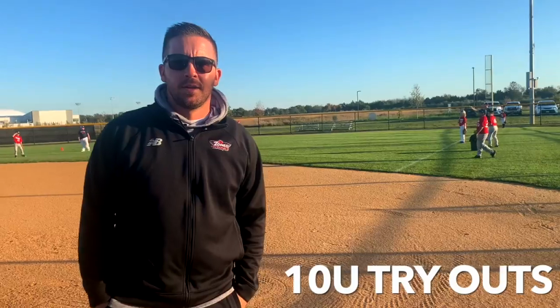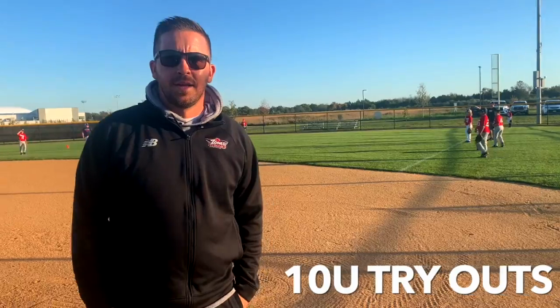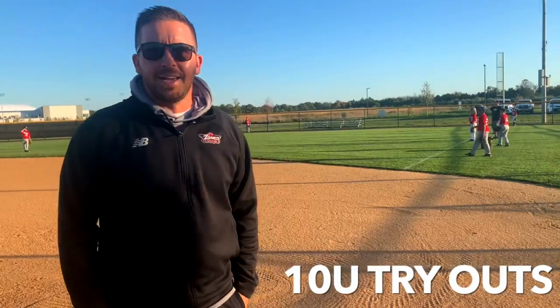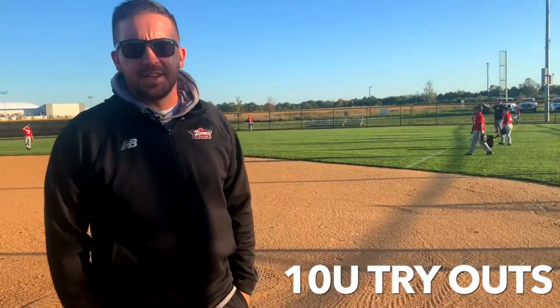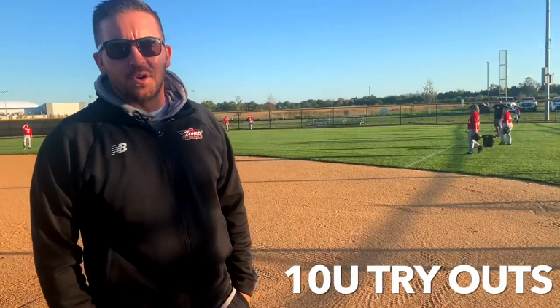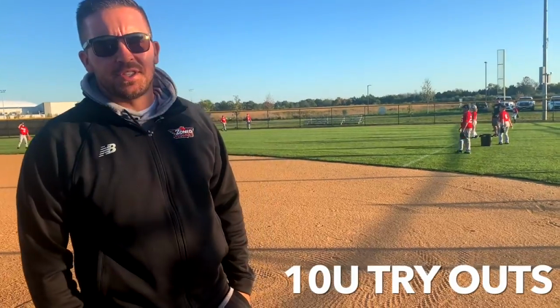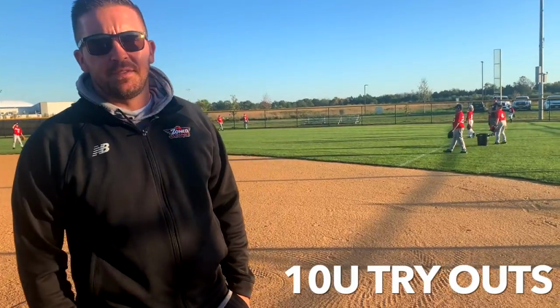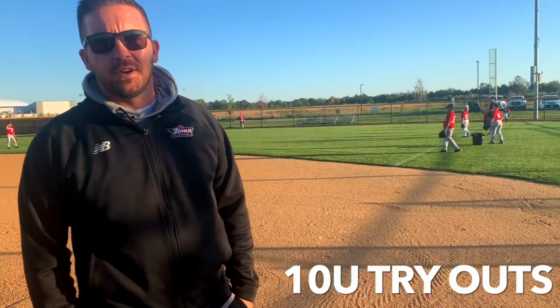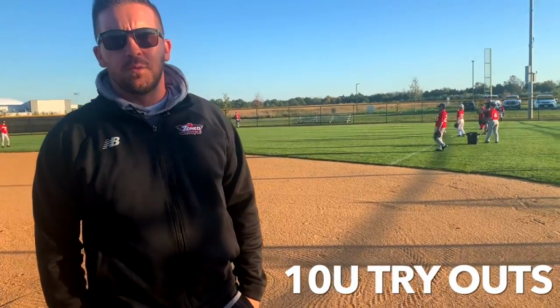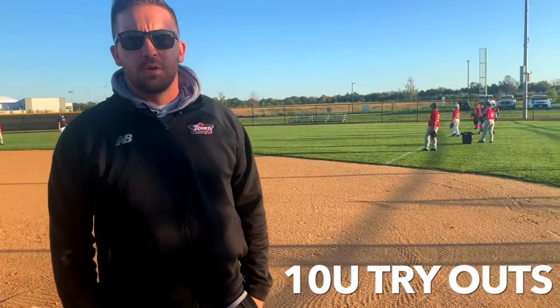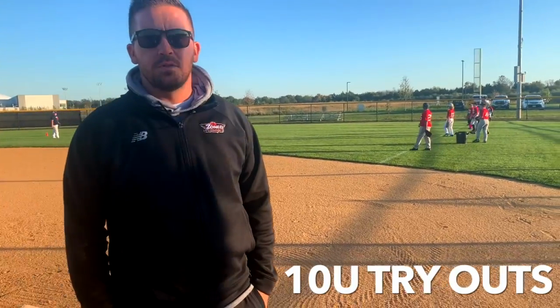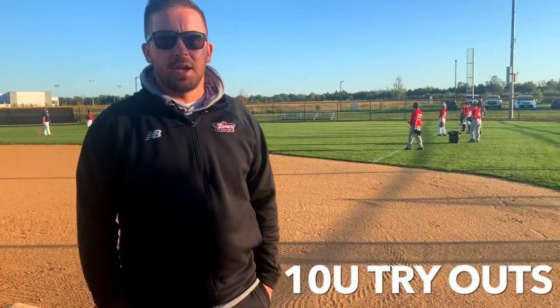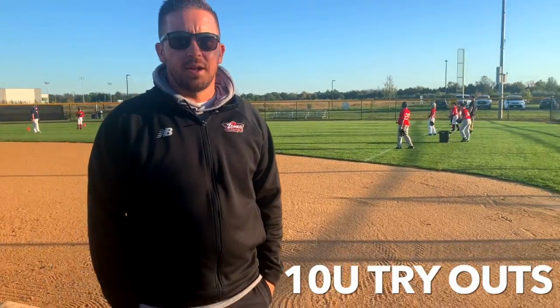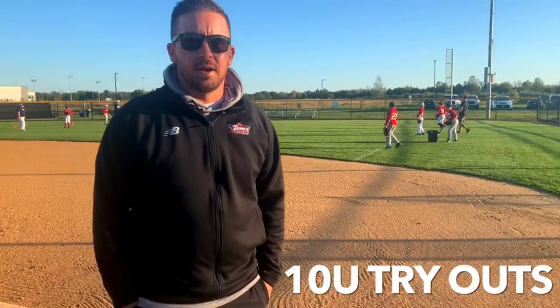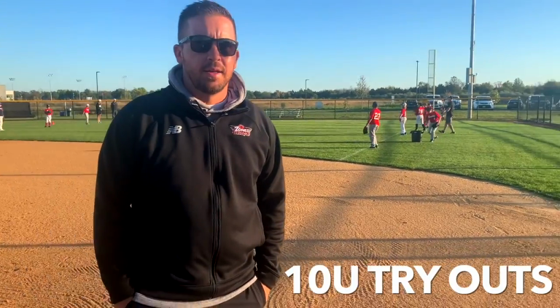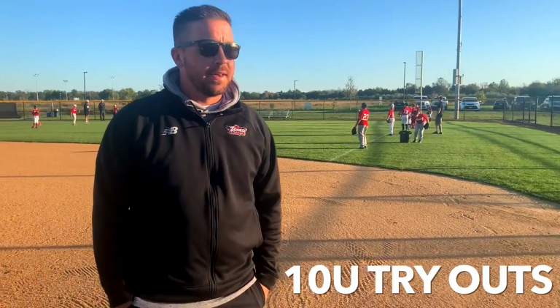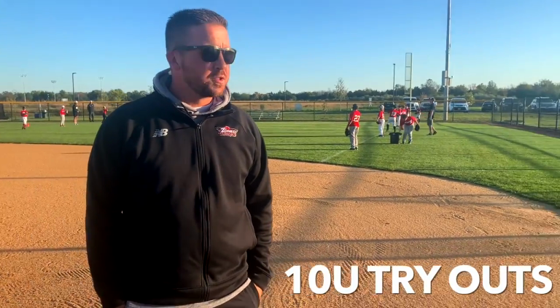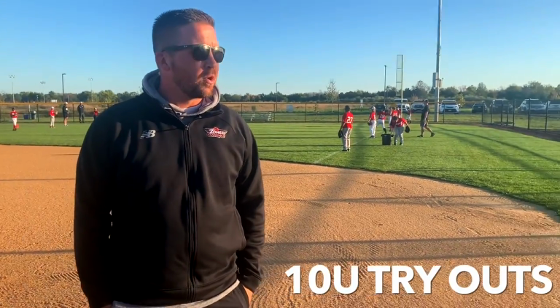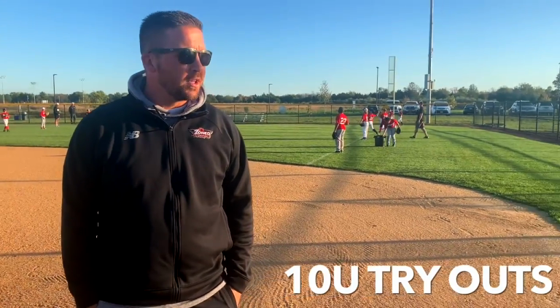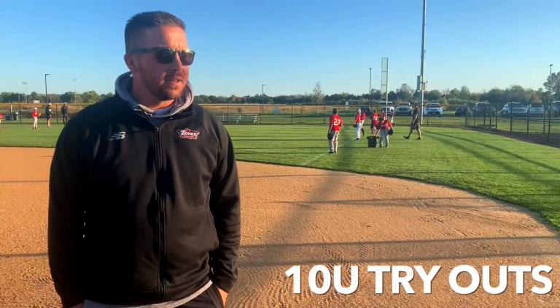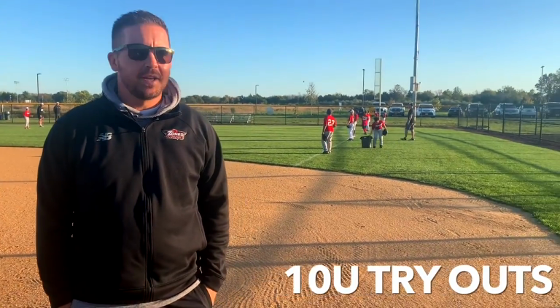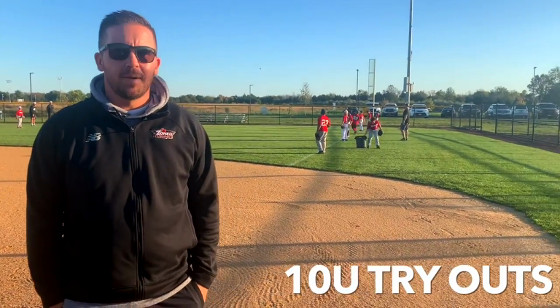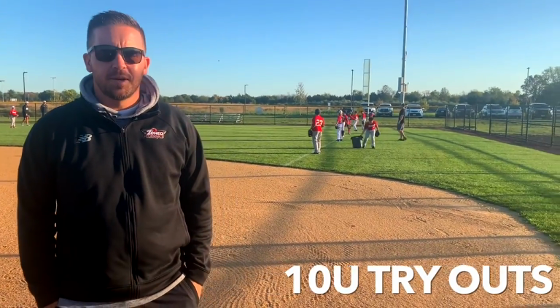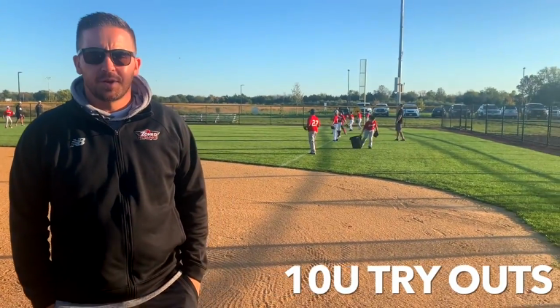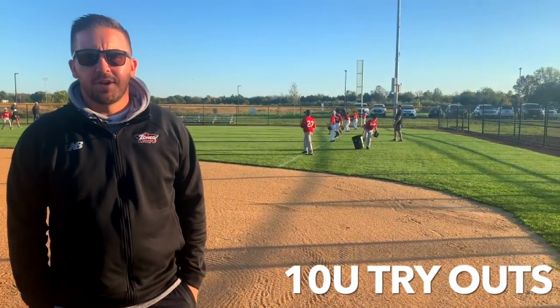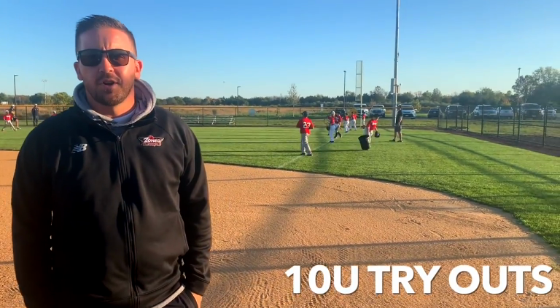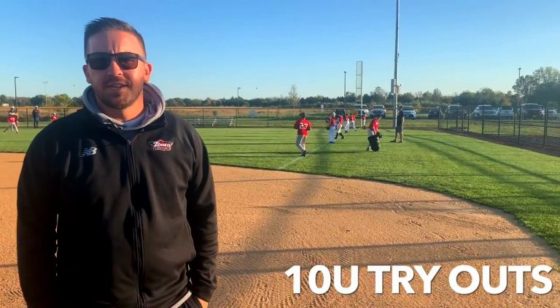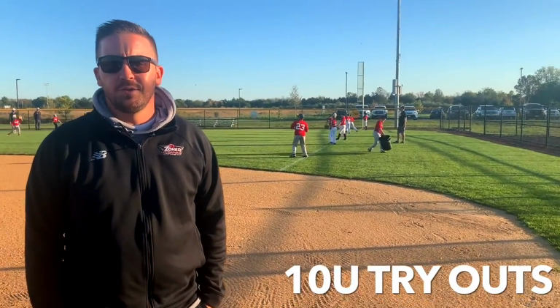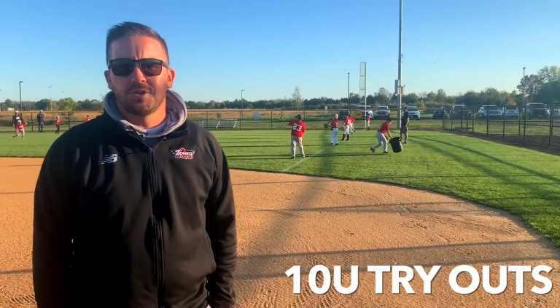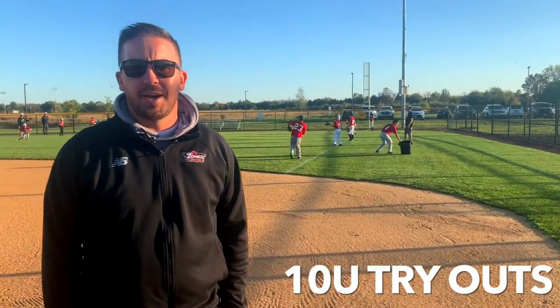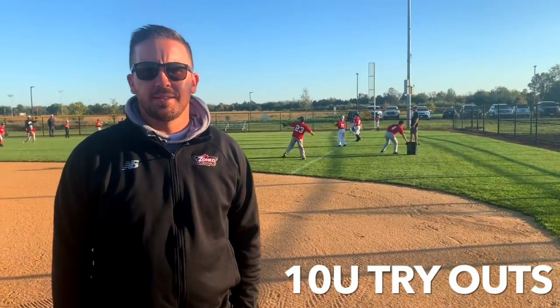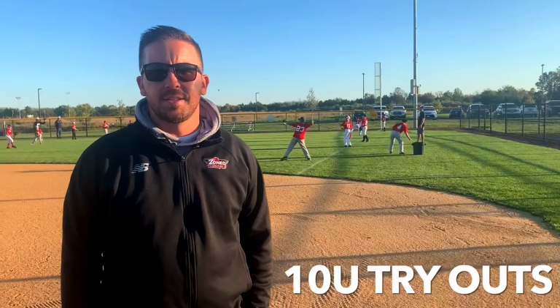Hey guys, Coach Steve here. We're over at Hillsborough Little League Complex. We're getting ready for our 10U tryouts today.